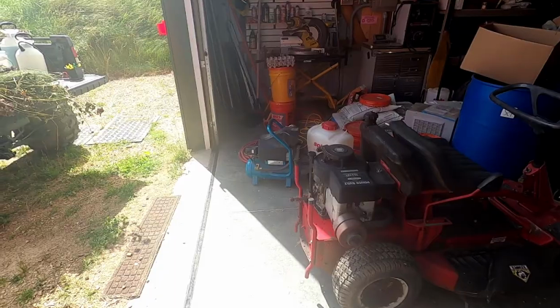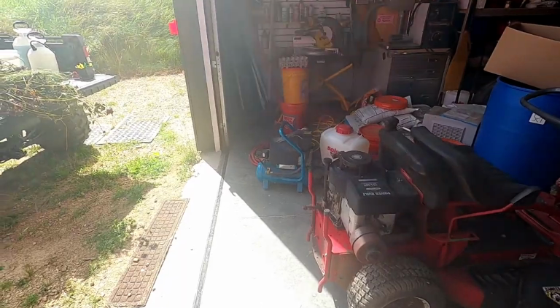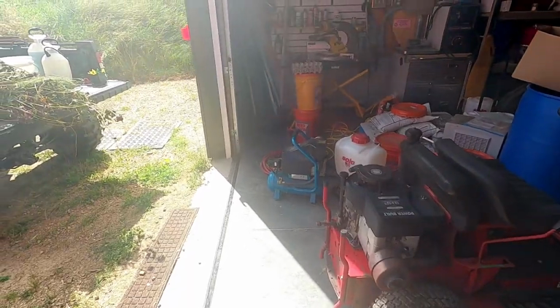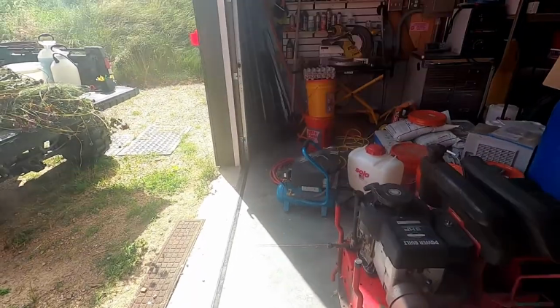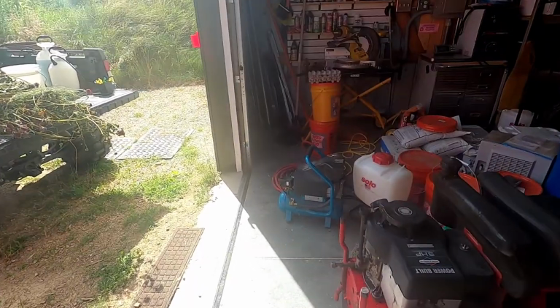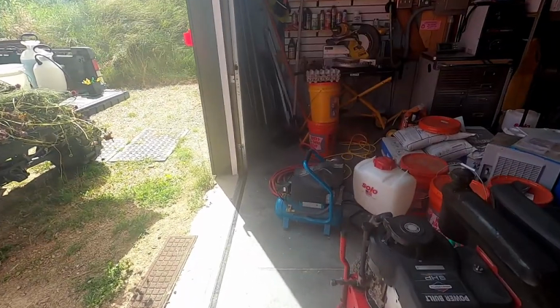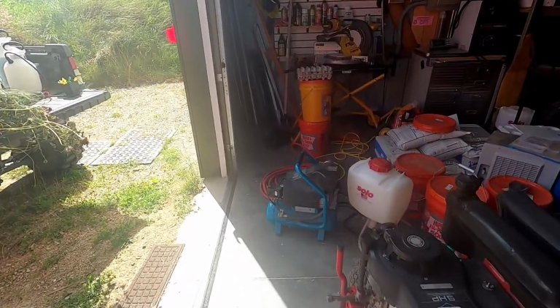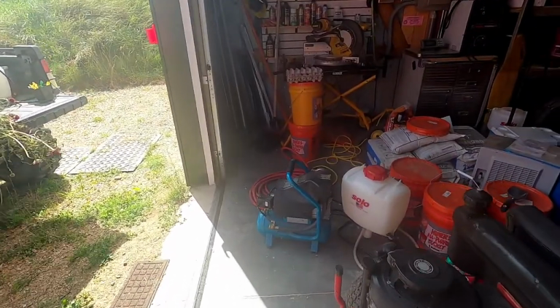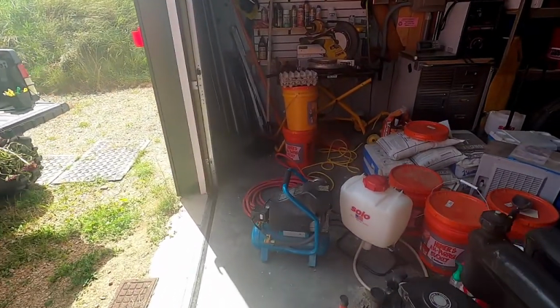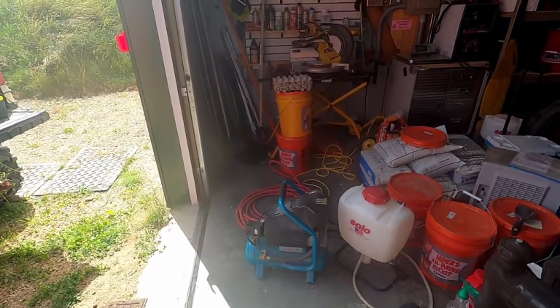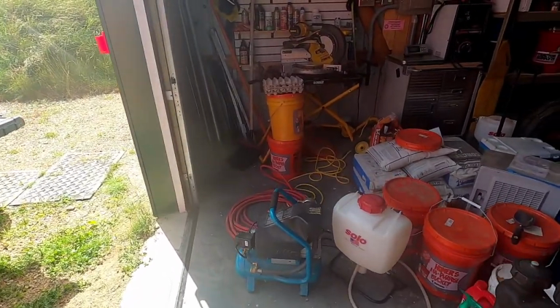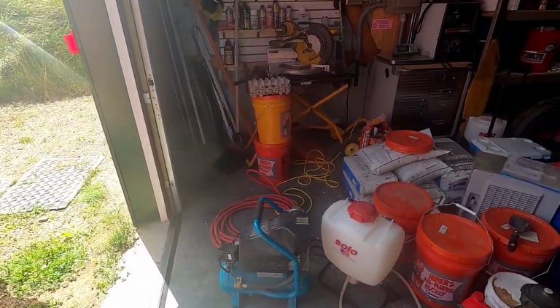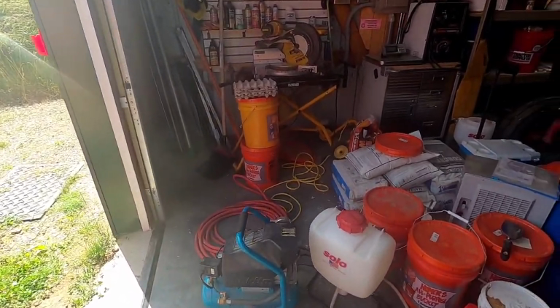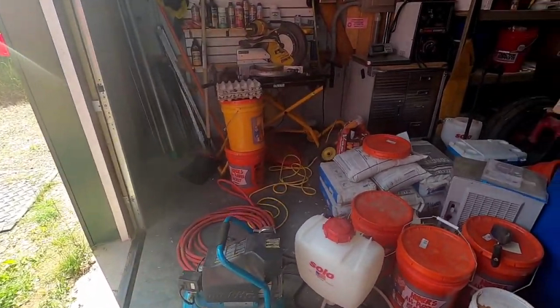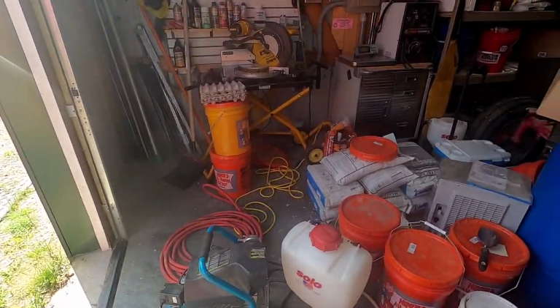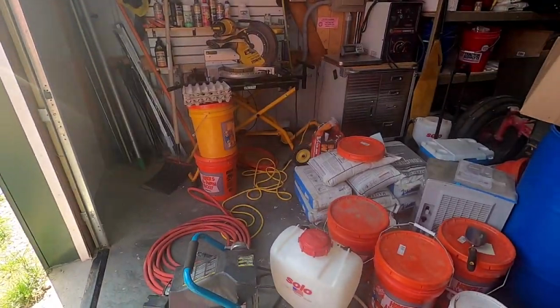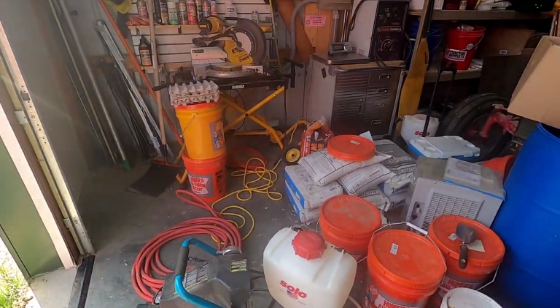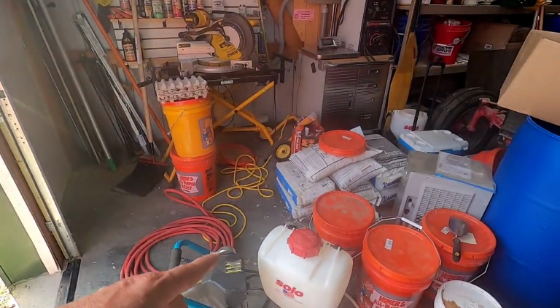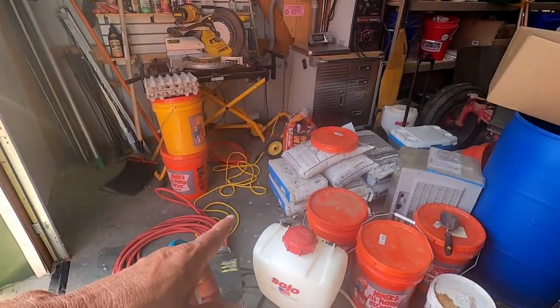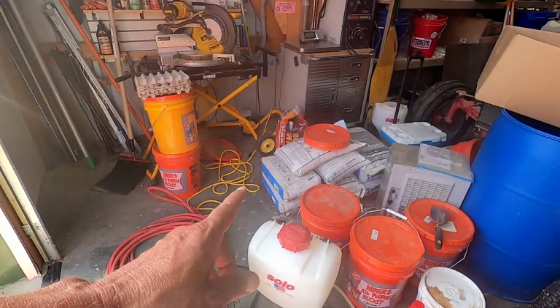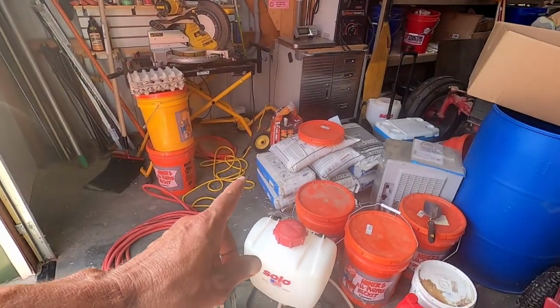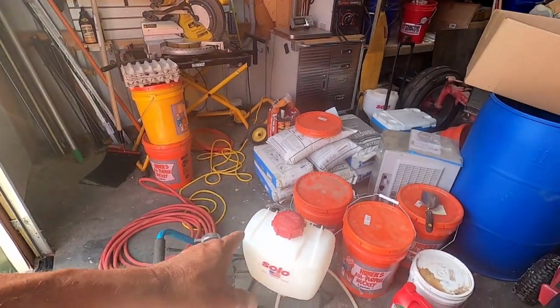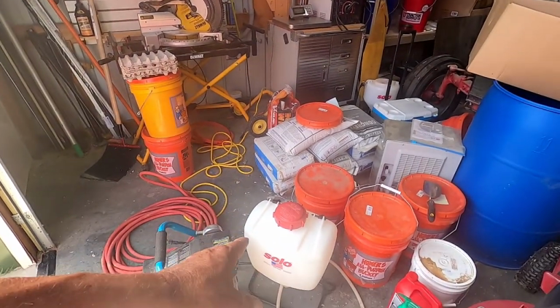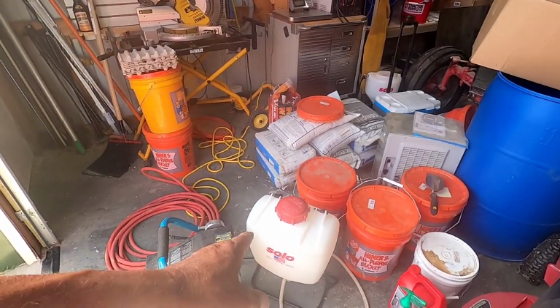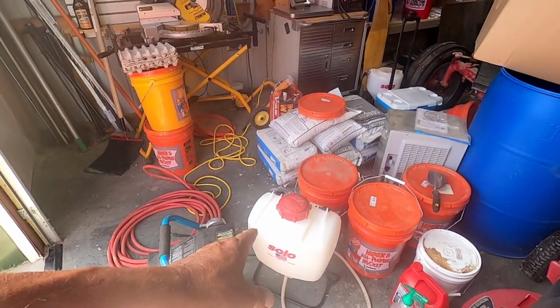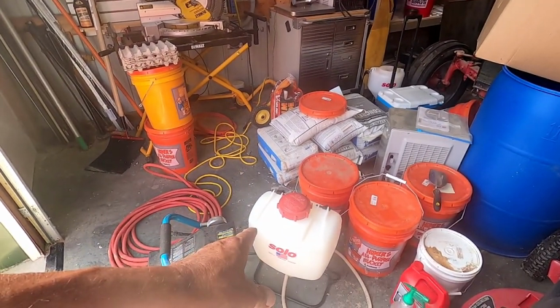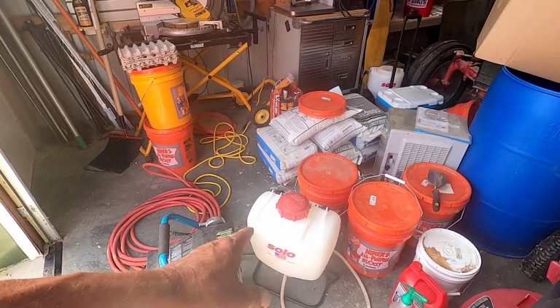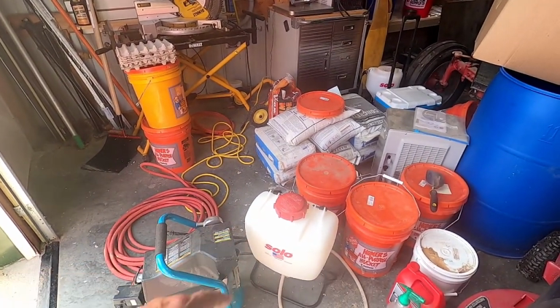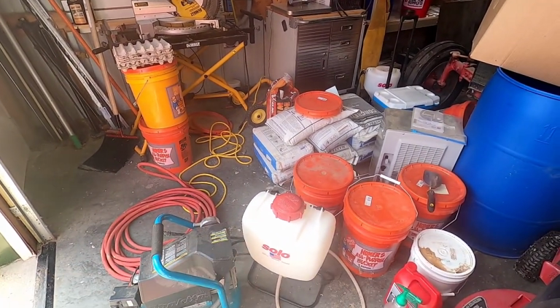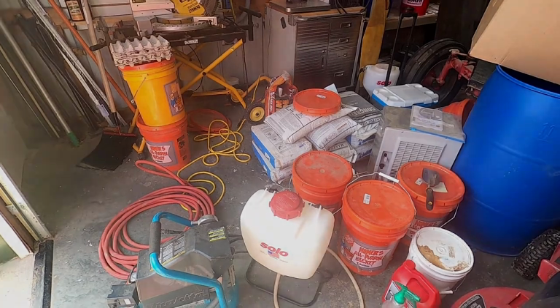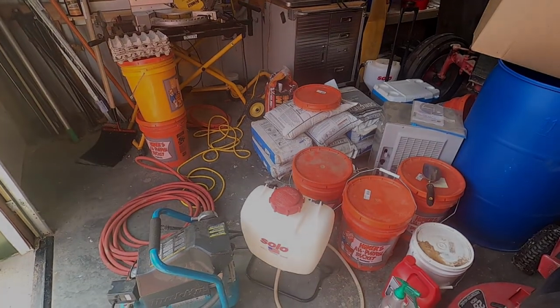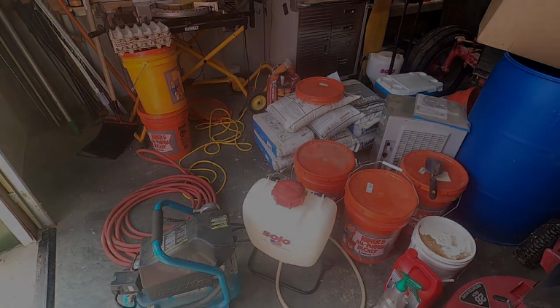Good morning. Welcome to Planet Mojo. This morning I'm going to fix the Solo Backpack Sprayer.